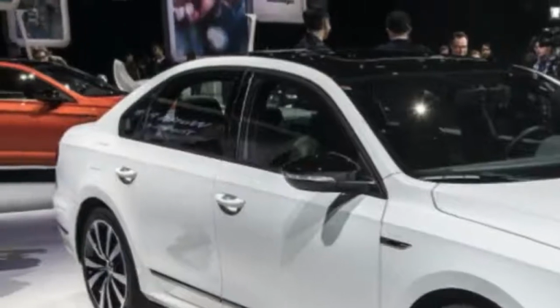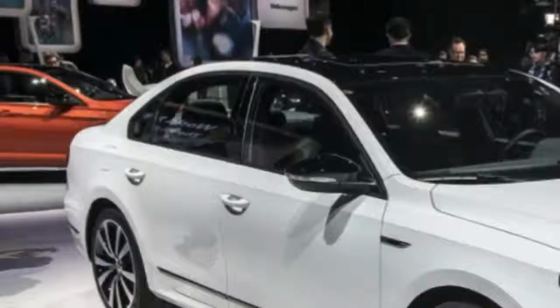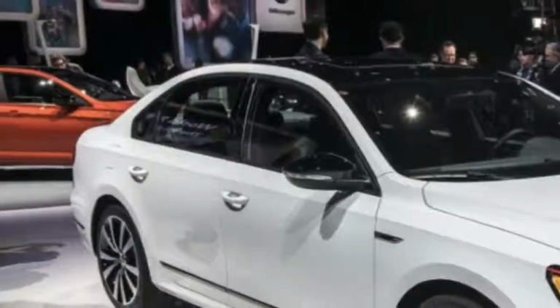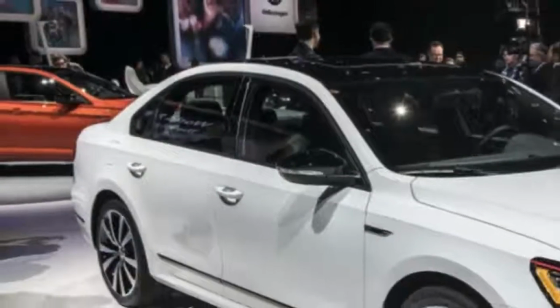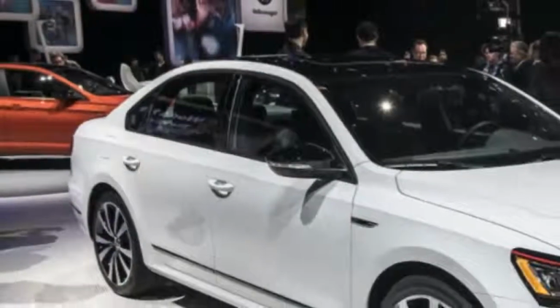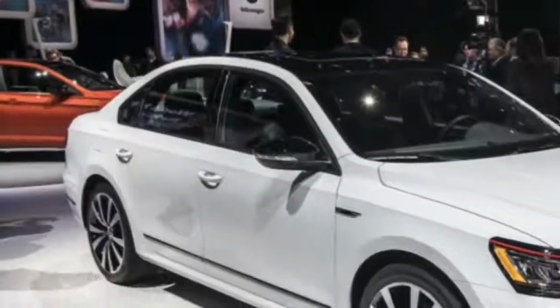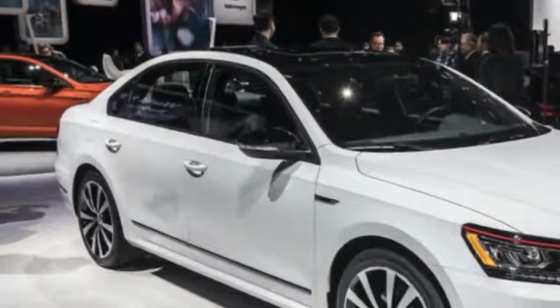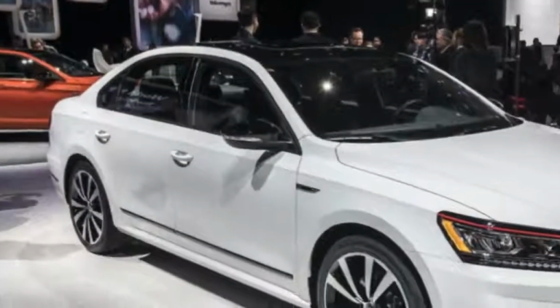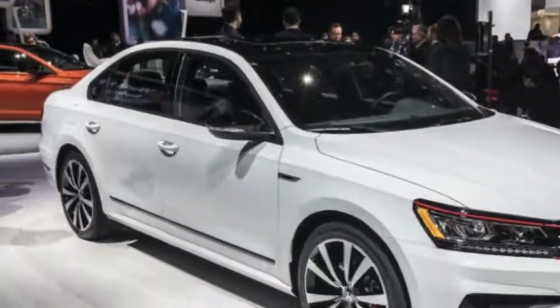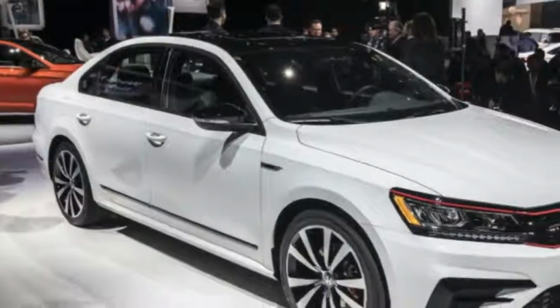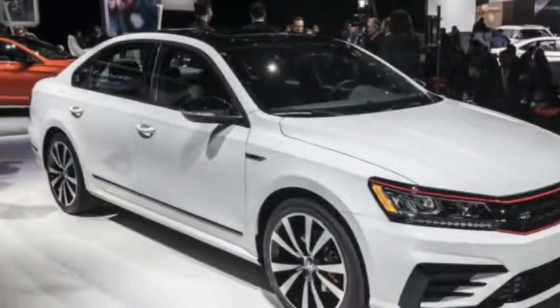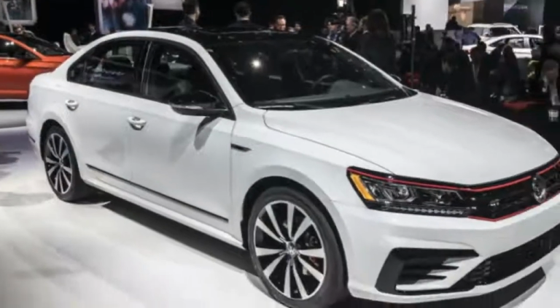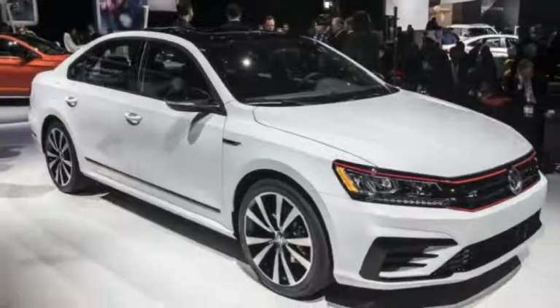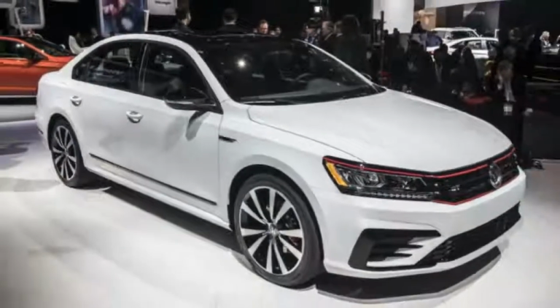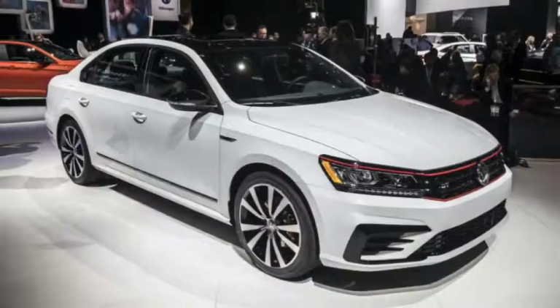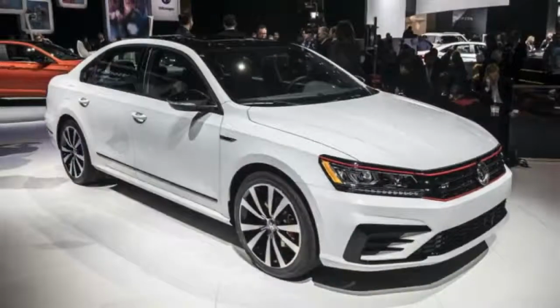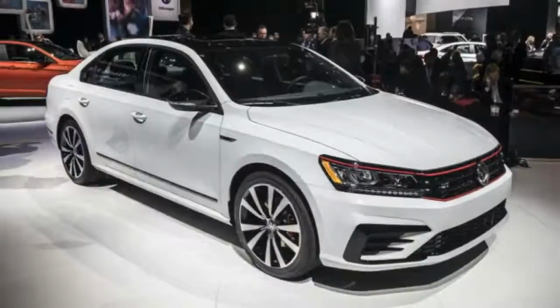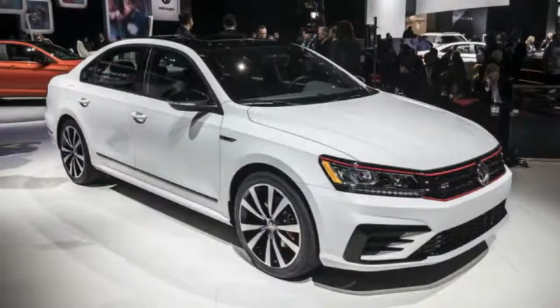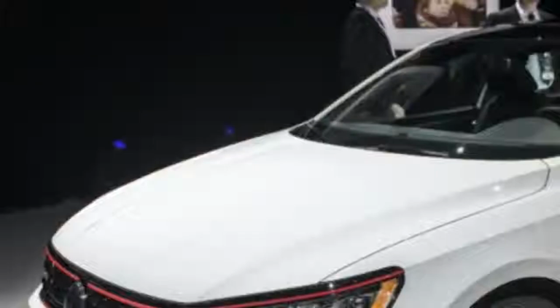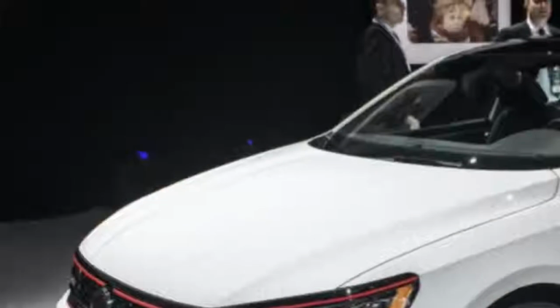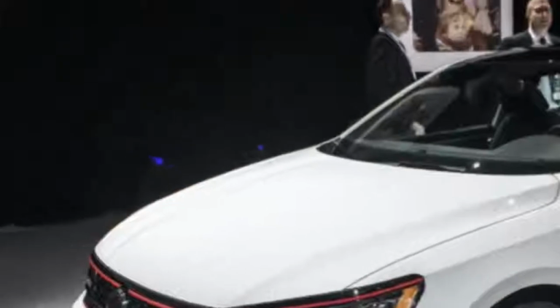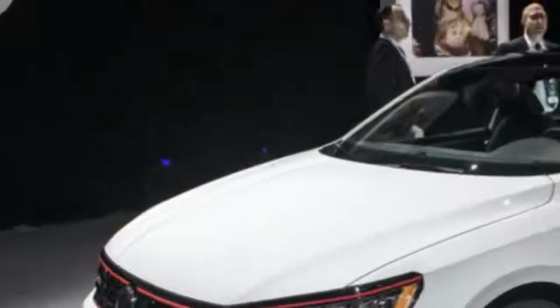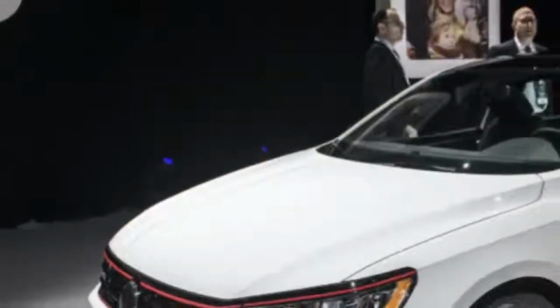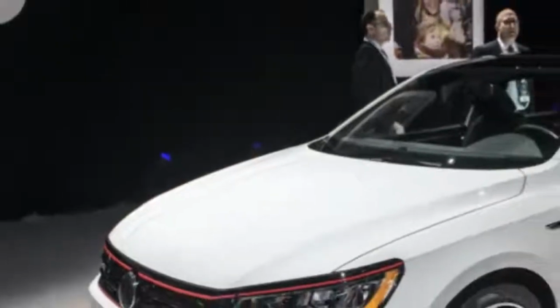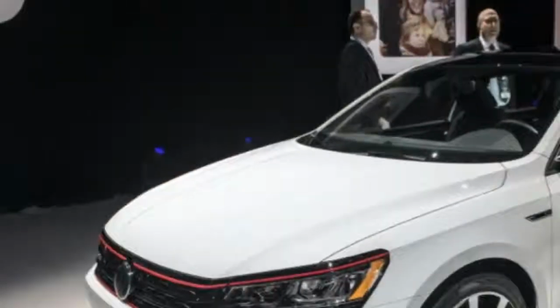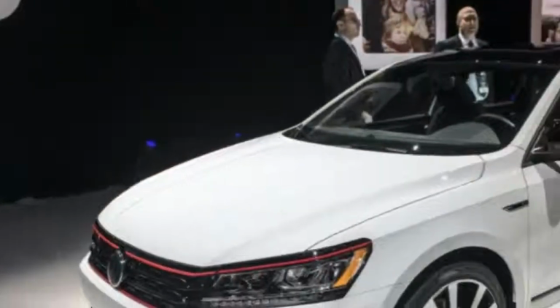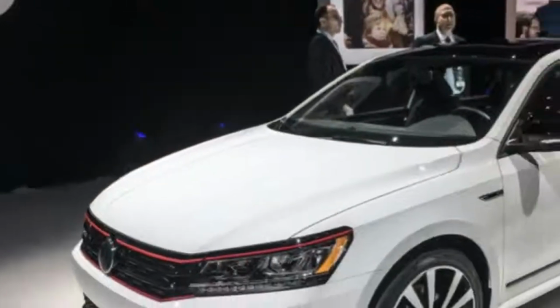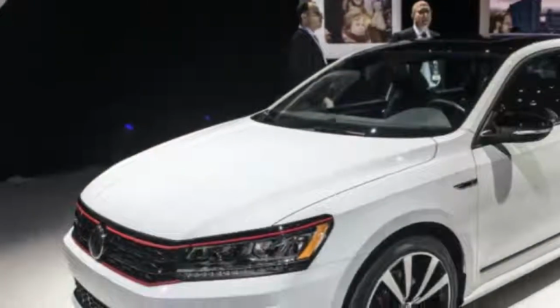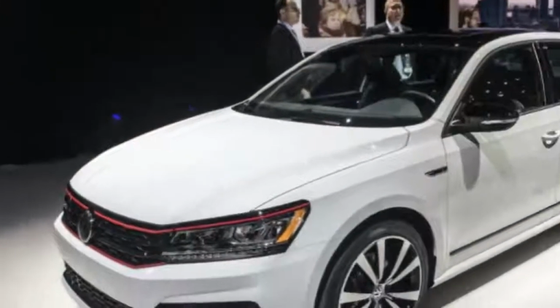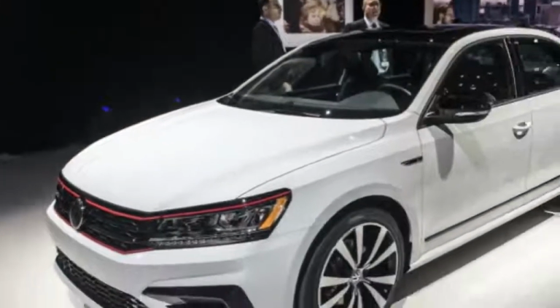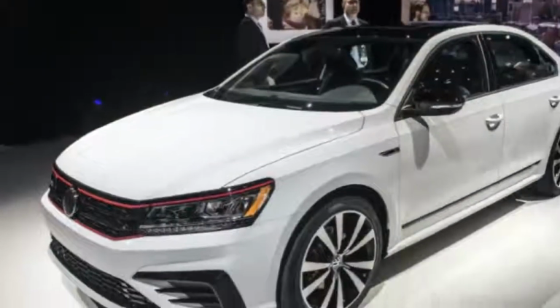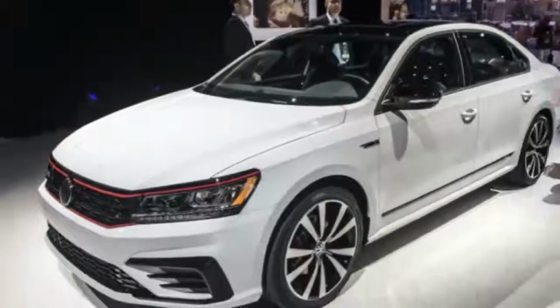2018 Volkswagen Passat GT first drive review: no GTI, but pretty good VR6 power at a significant discount.